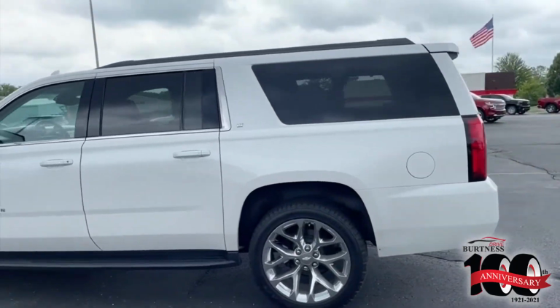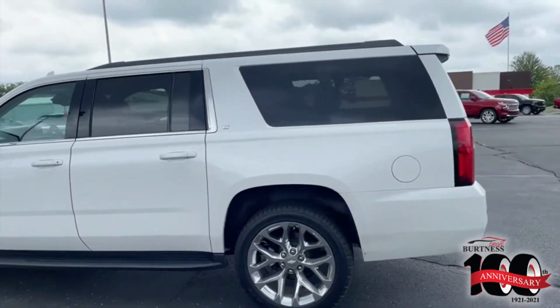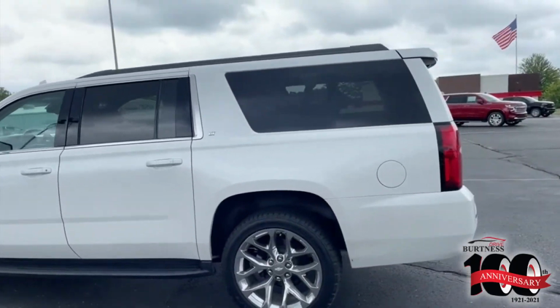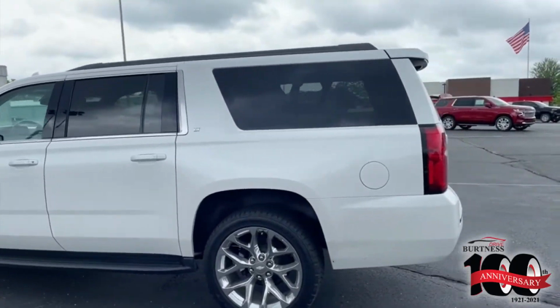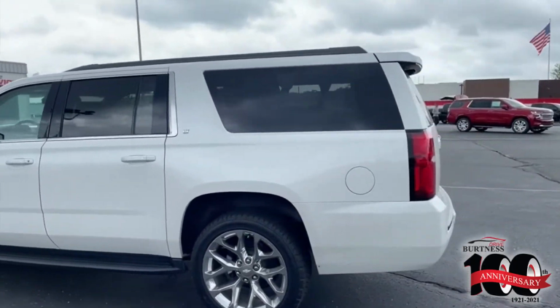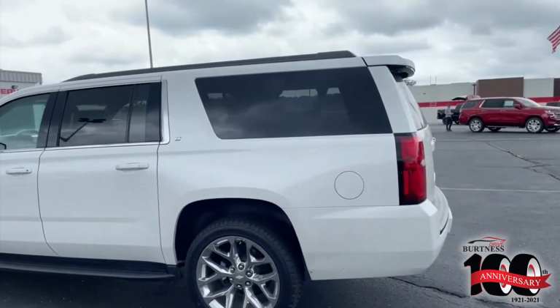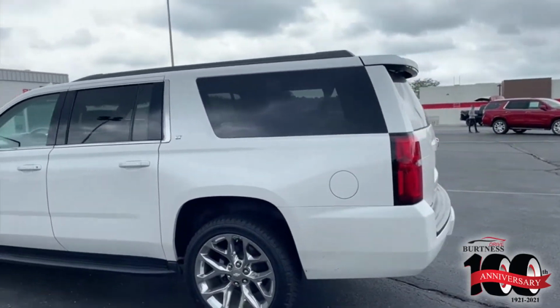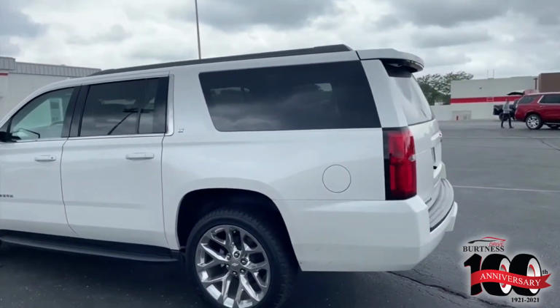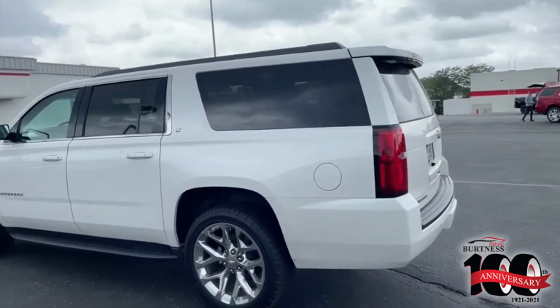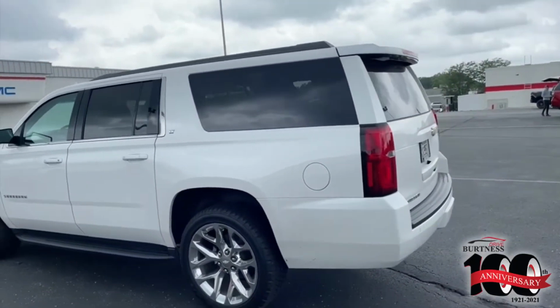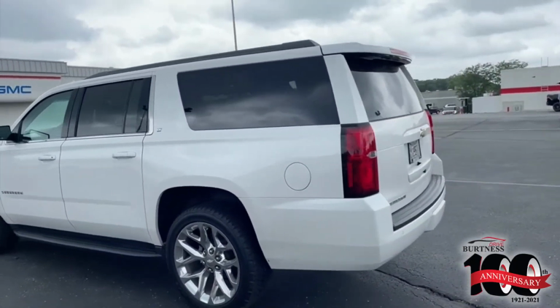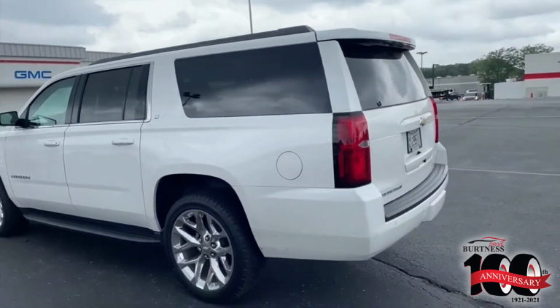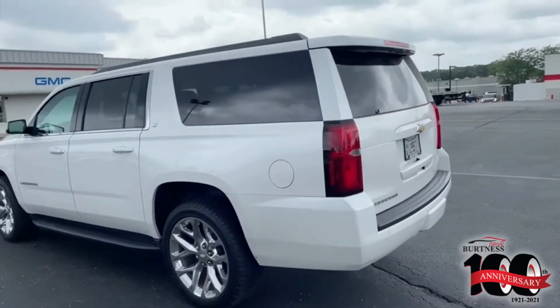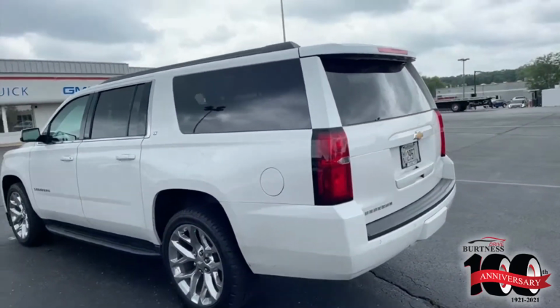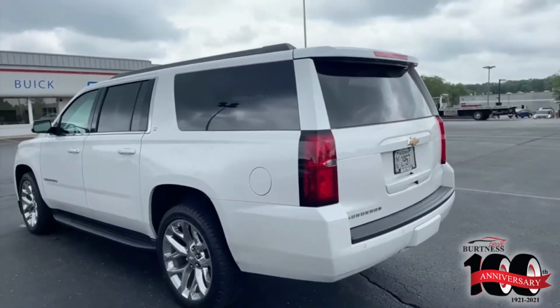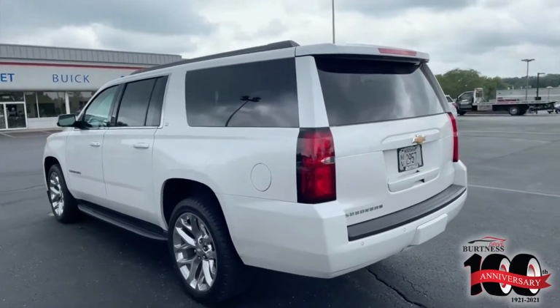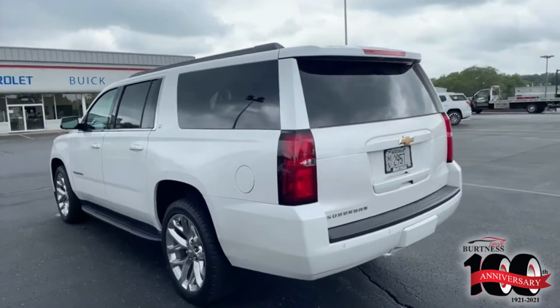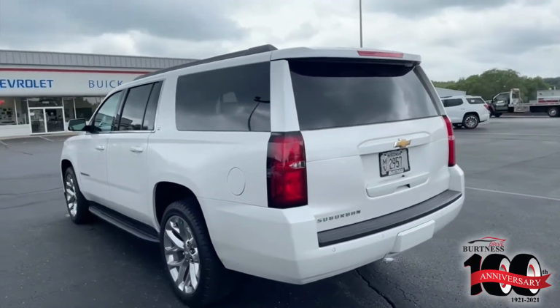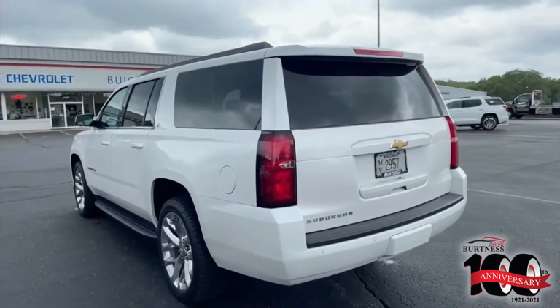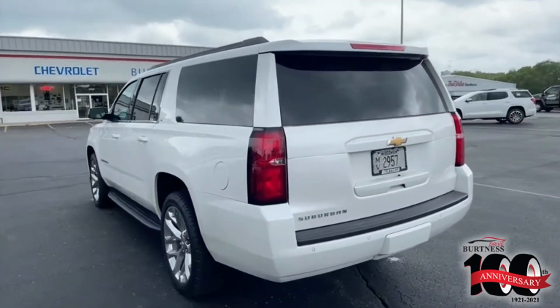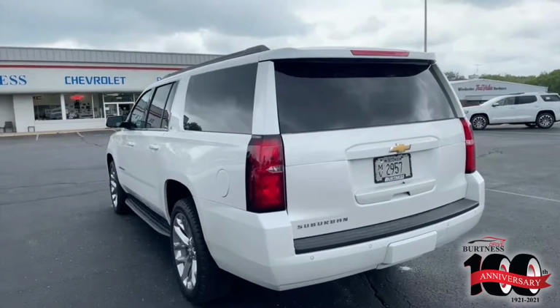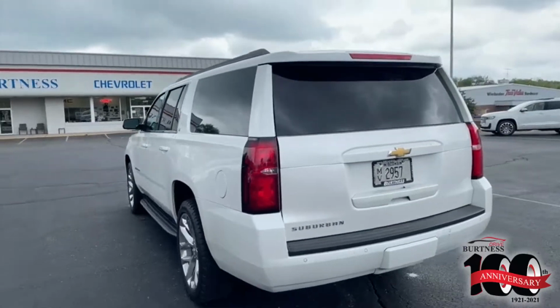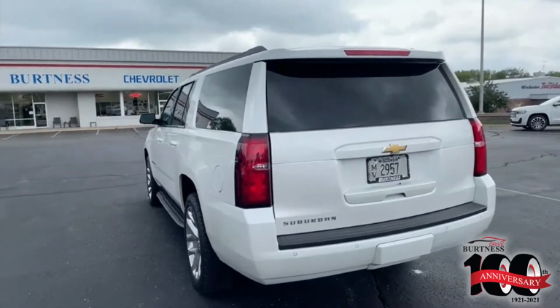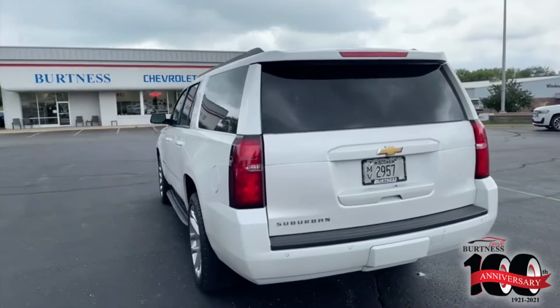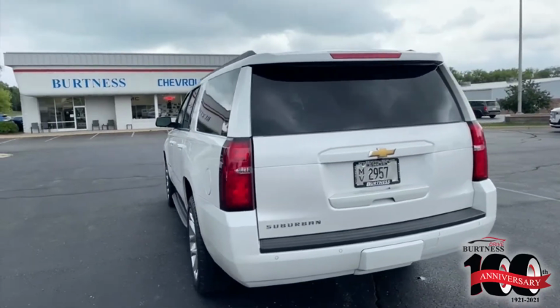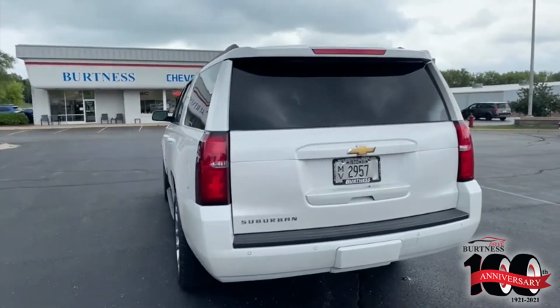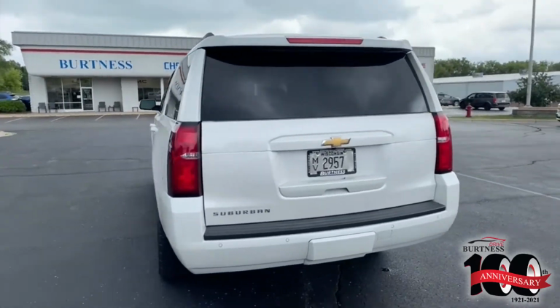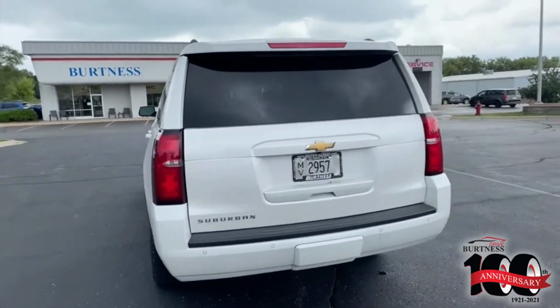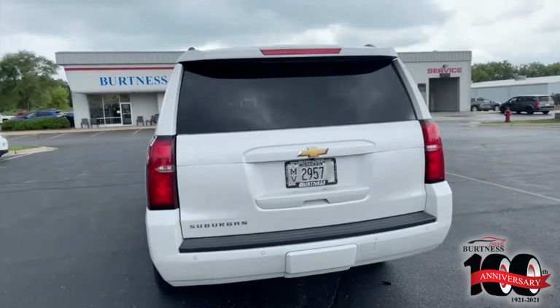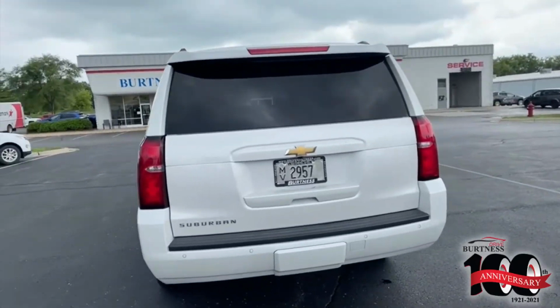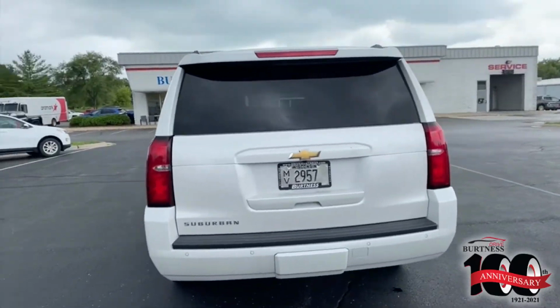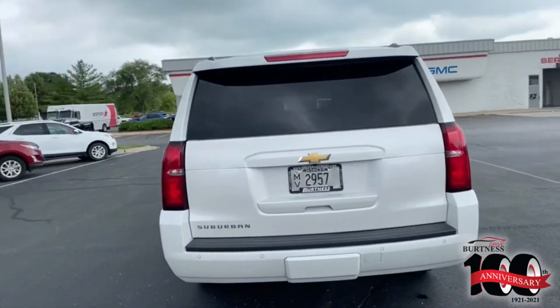This is a one-owner truck, locally traded here, bought new and serviced through Burton's.